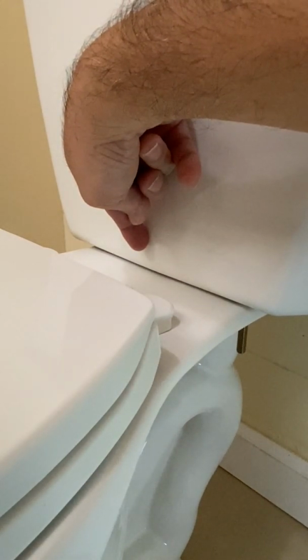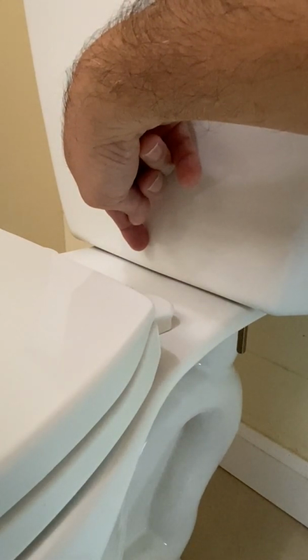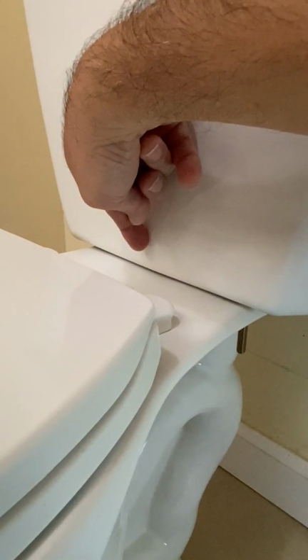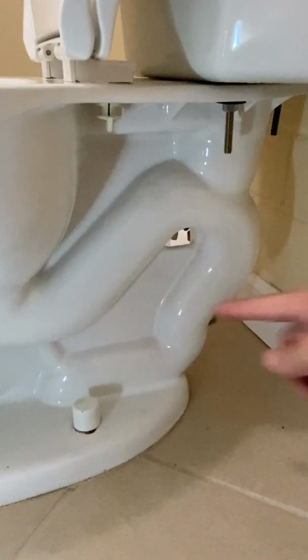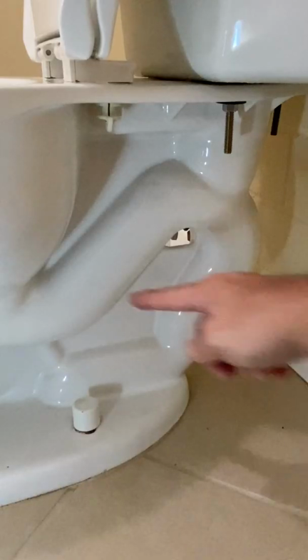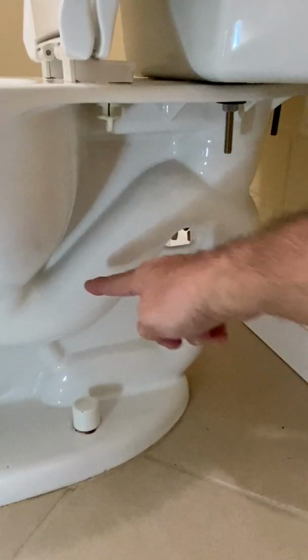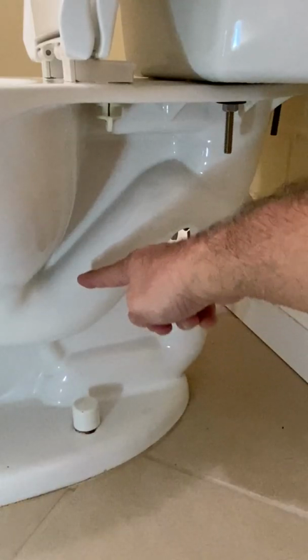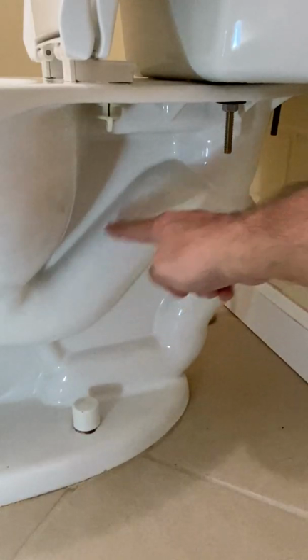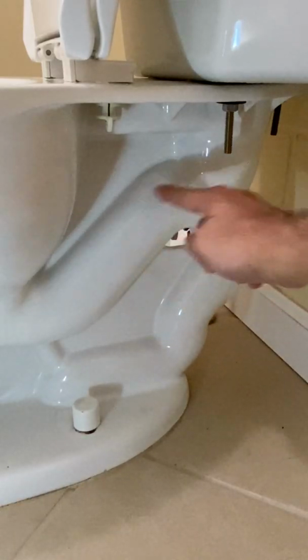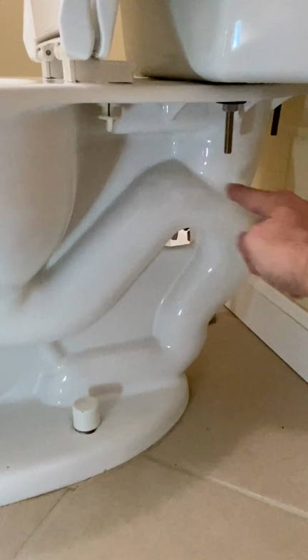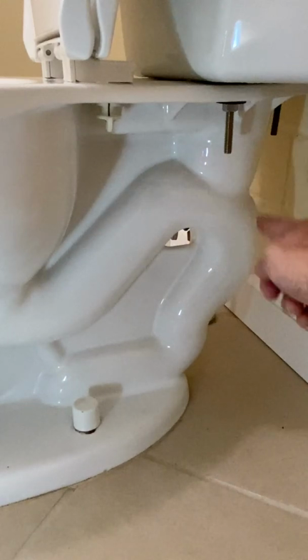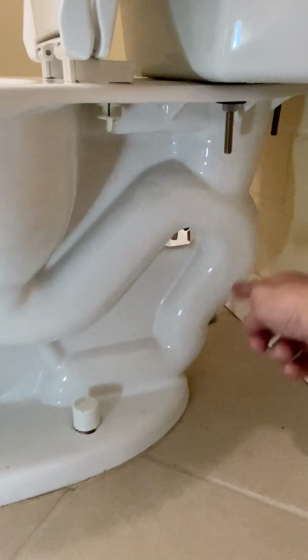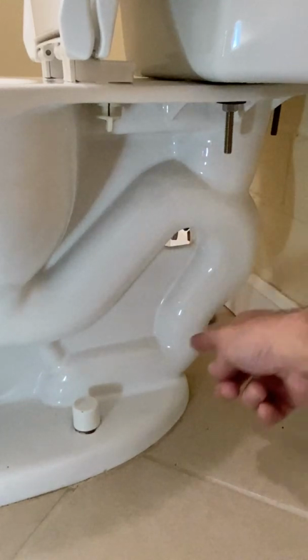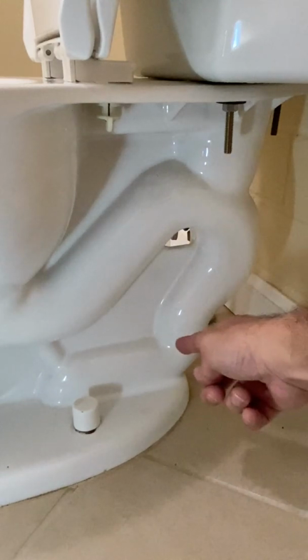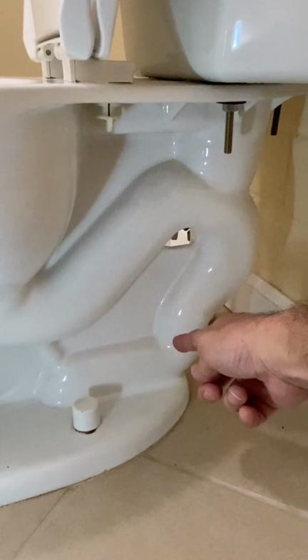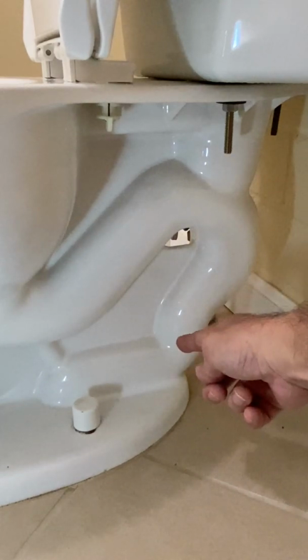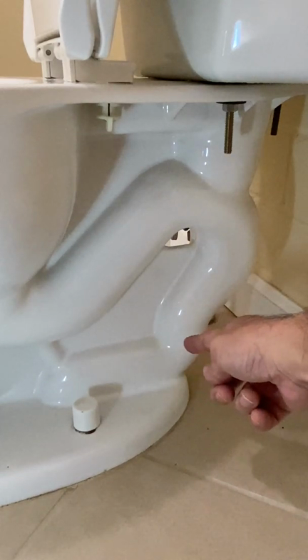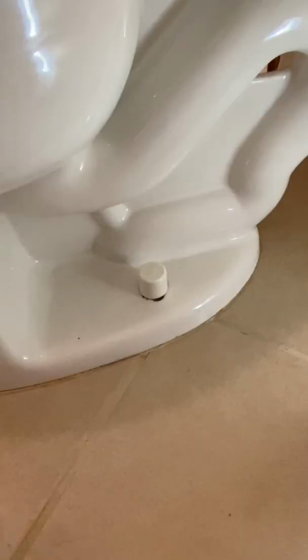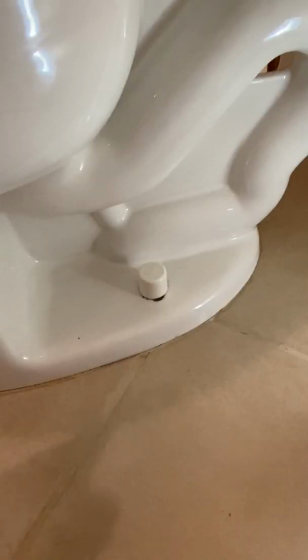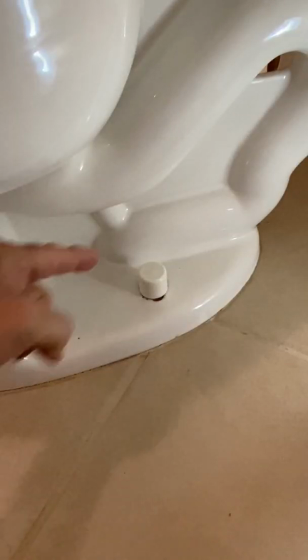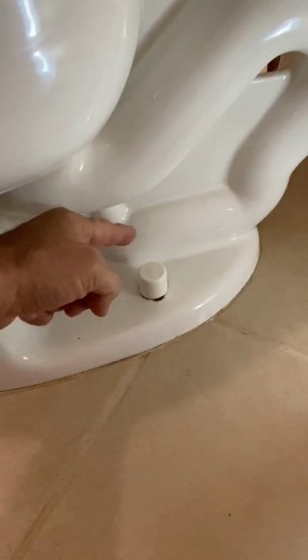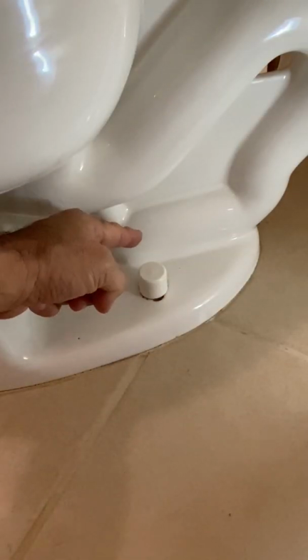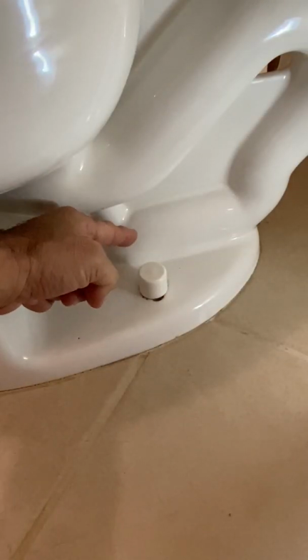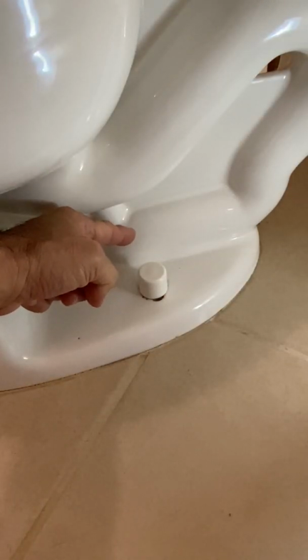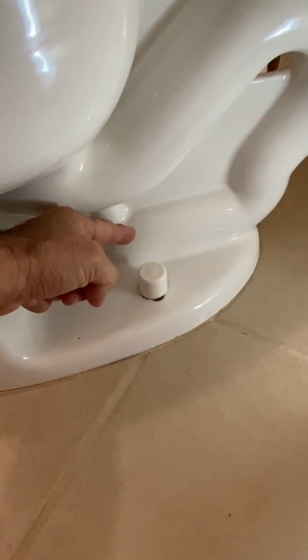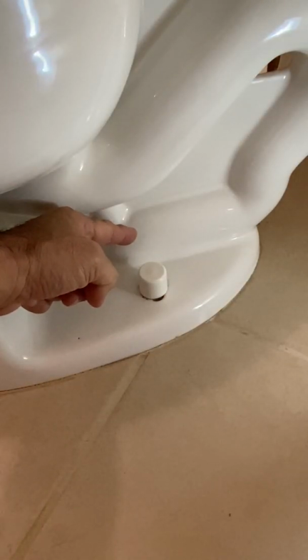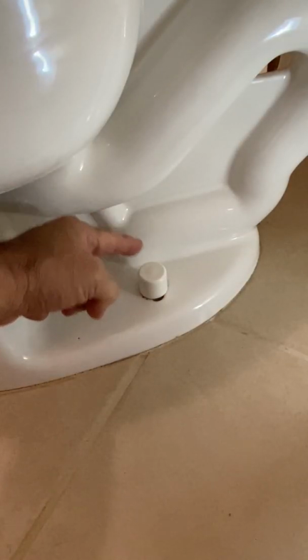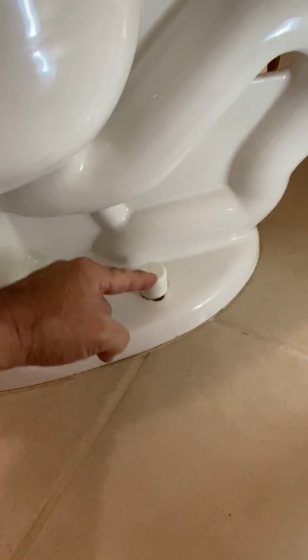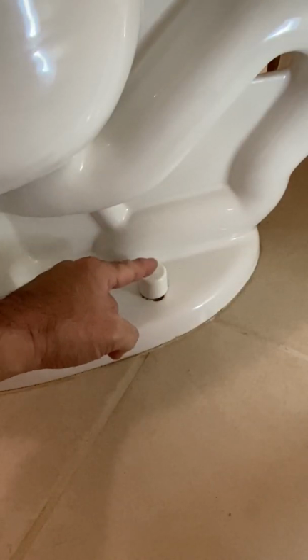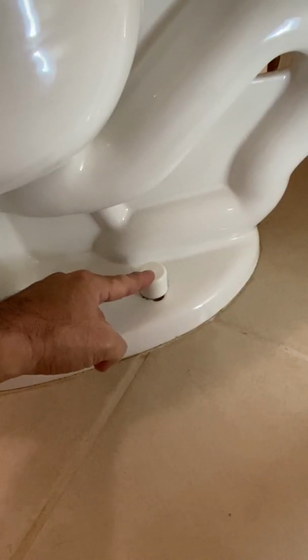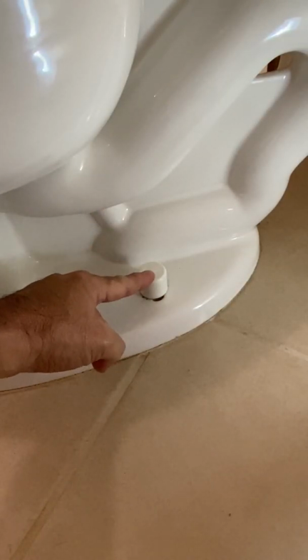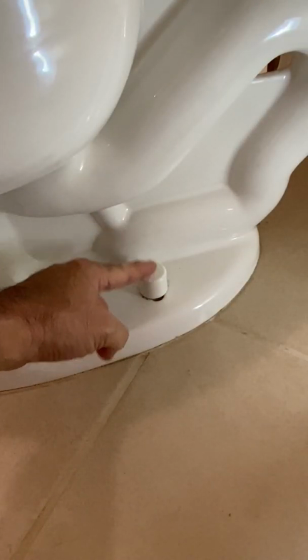The siphon, and the waste outlet located between the two mounting bolts.